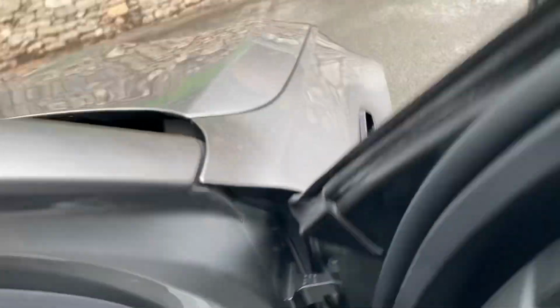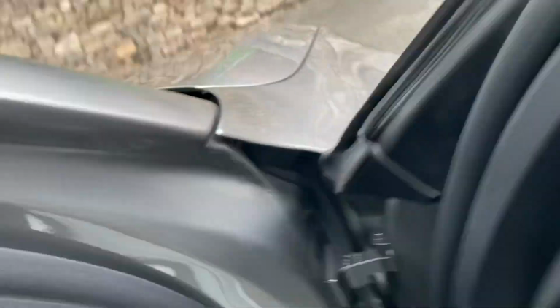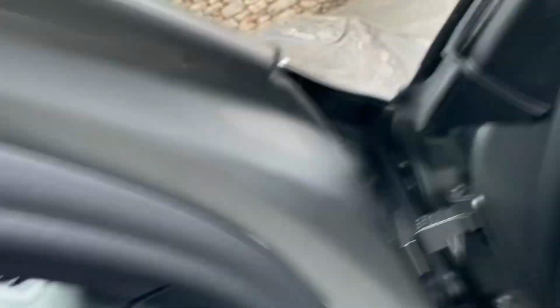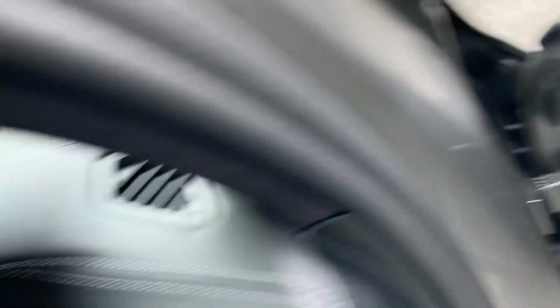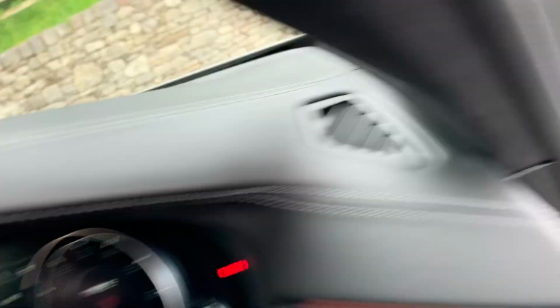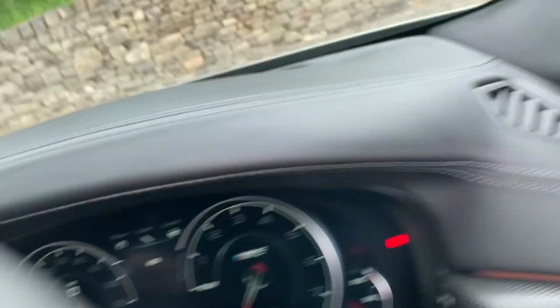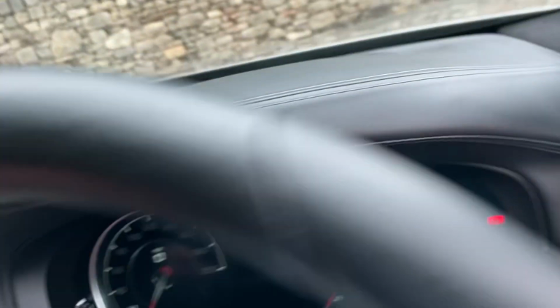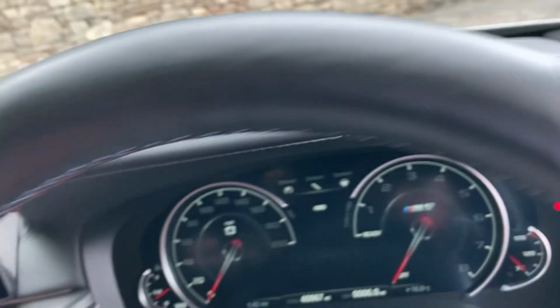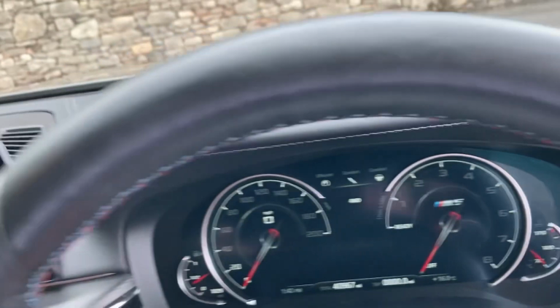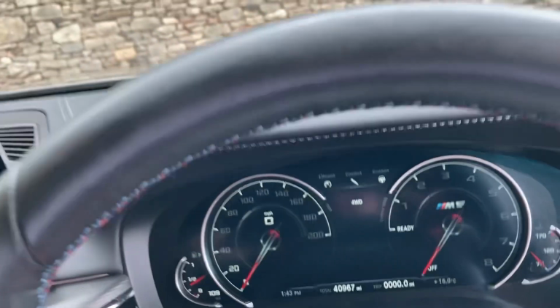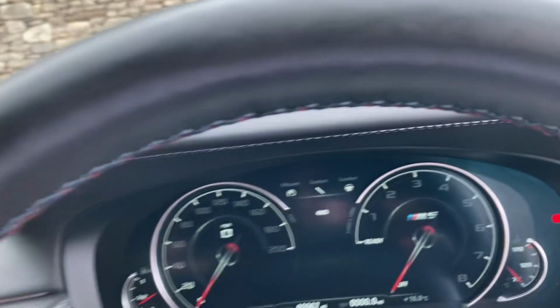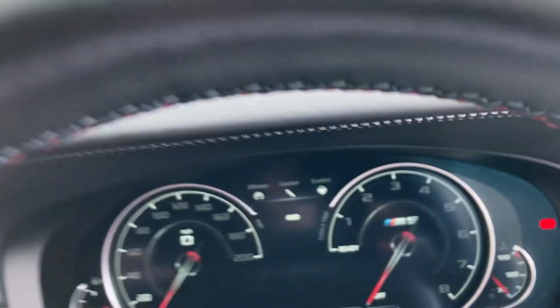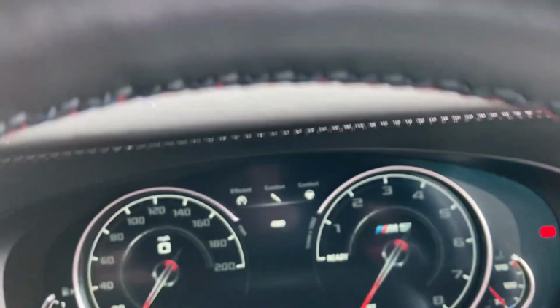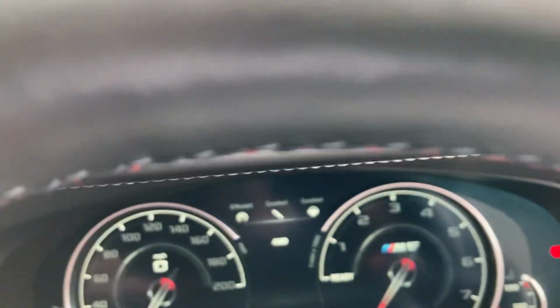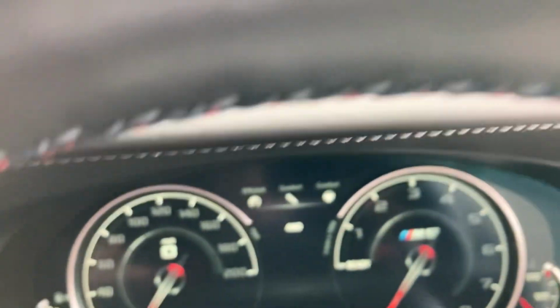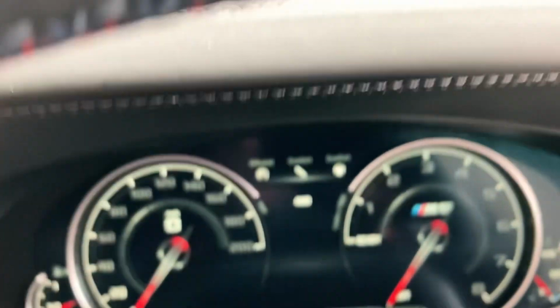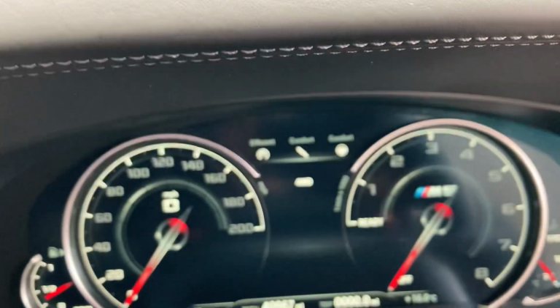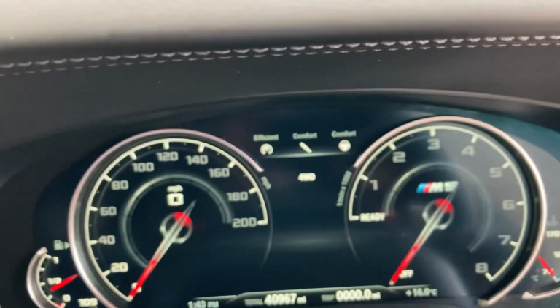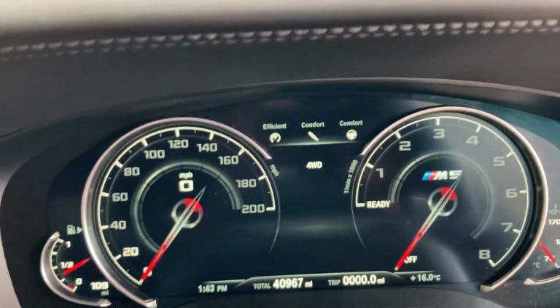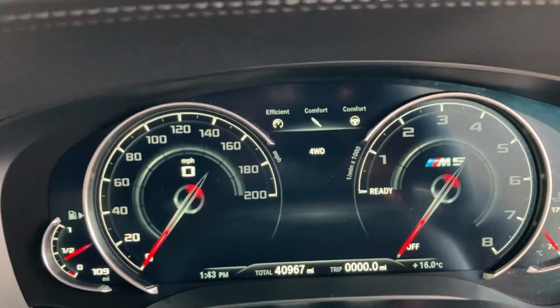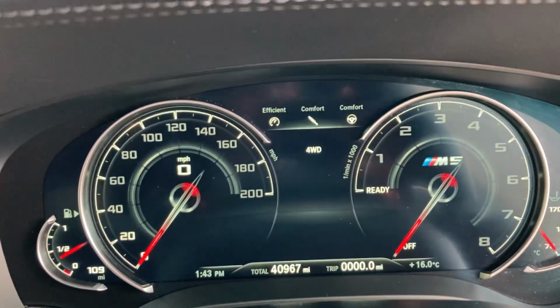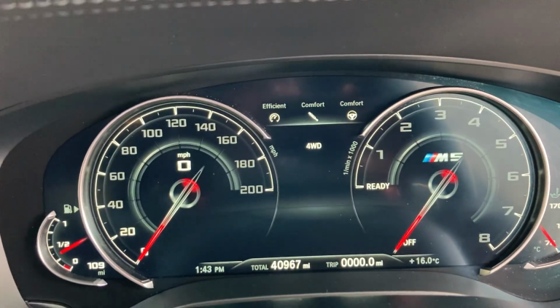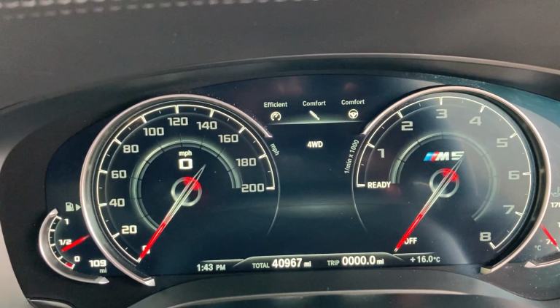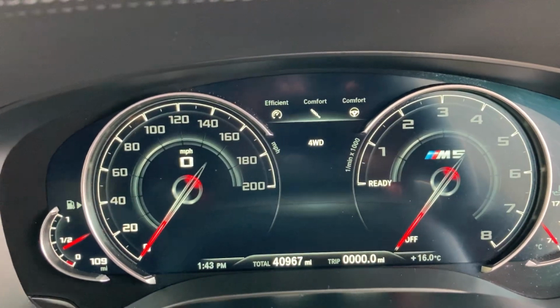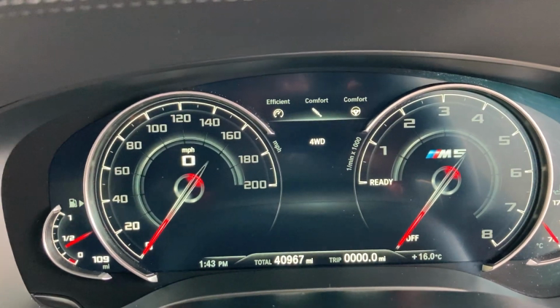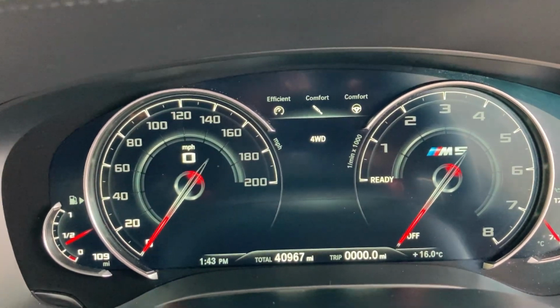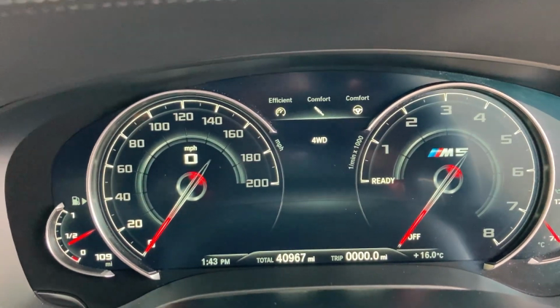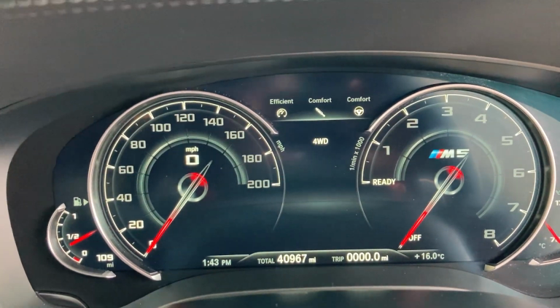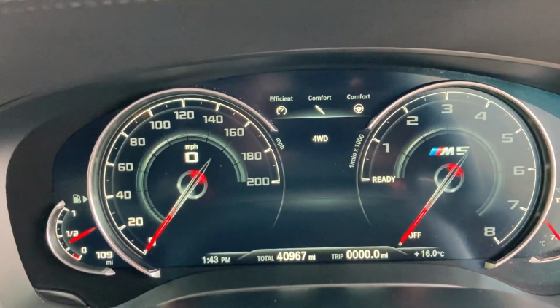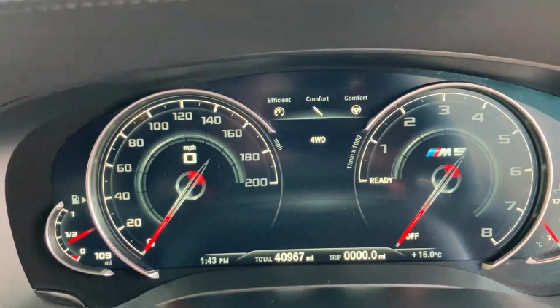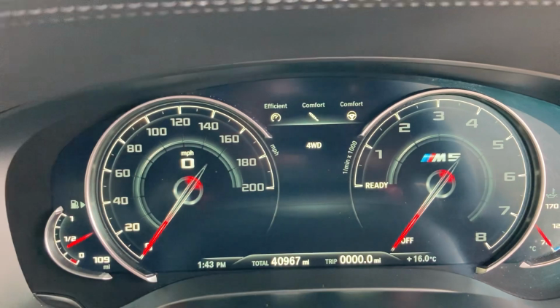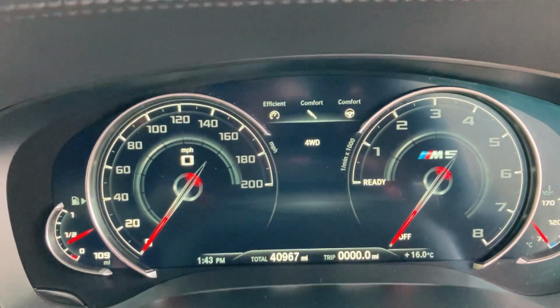Jumping inside, you can see the mileage there — 40,967.